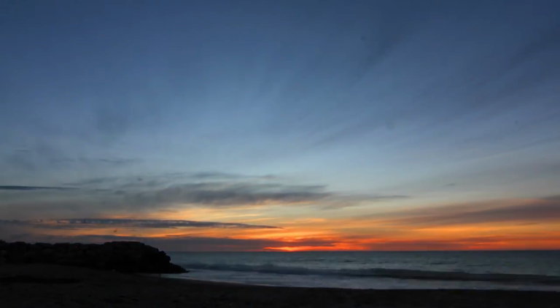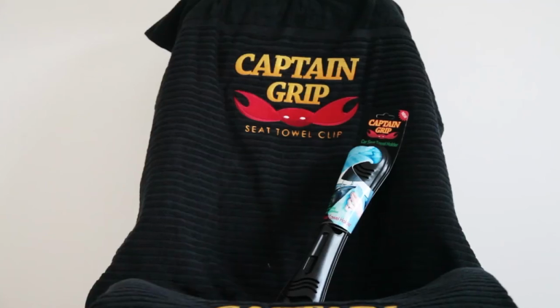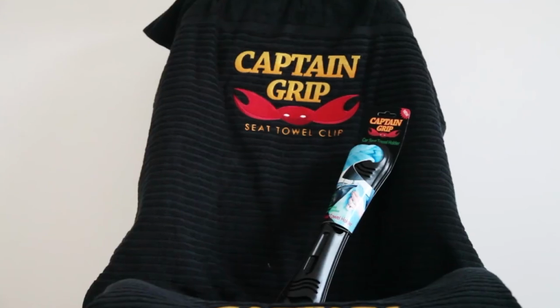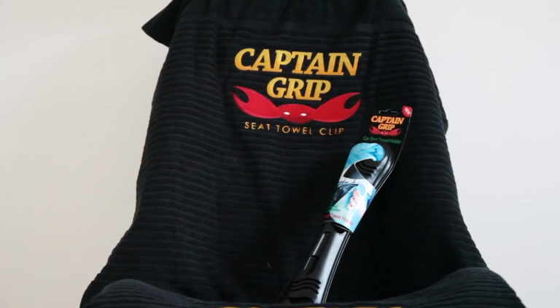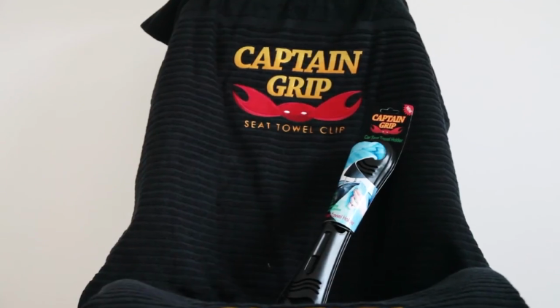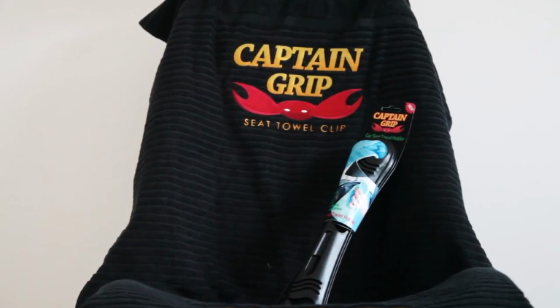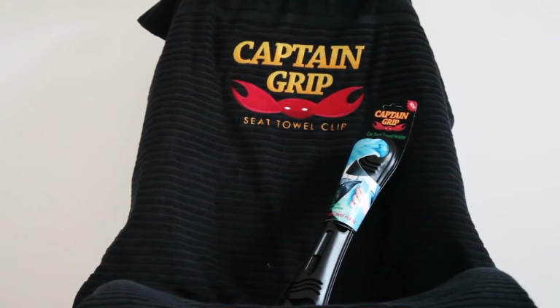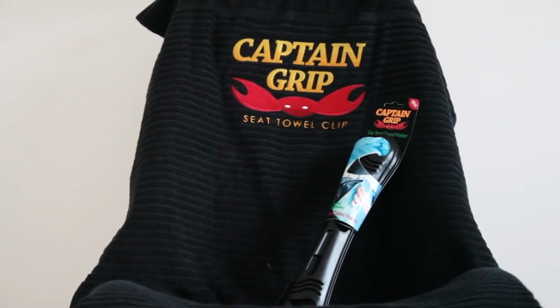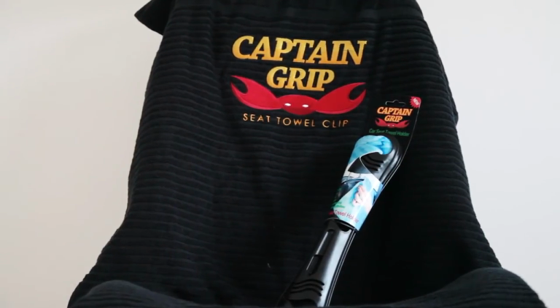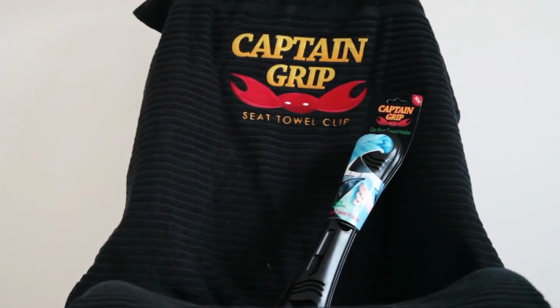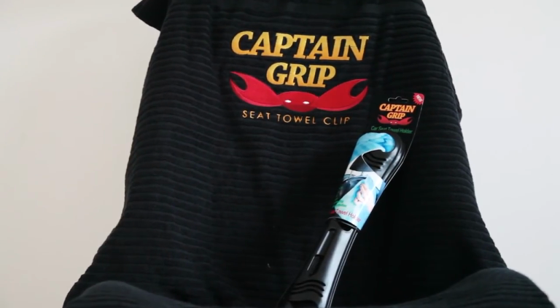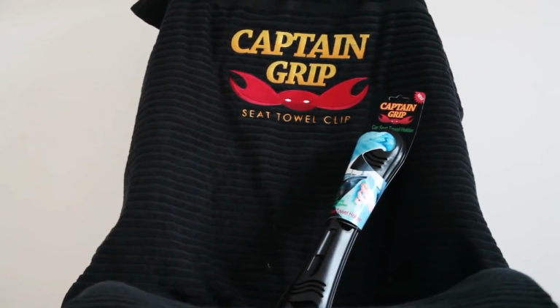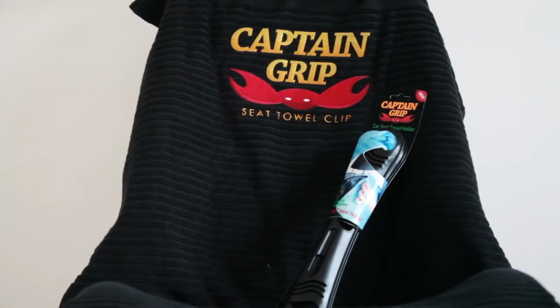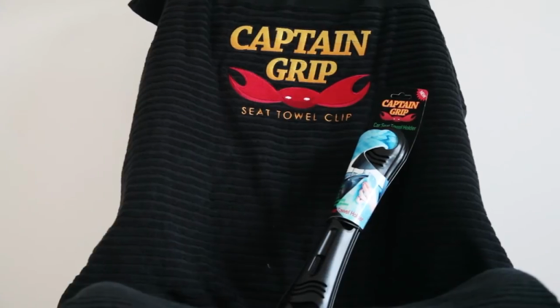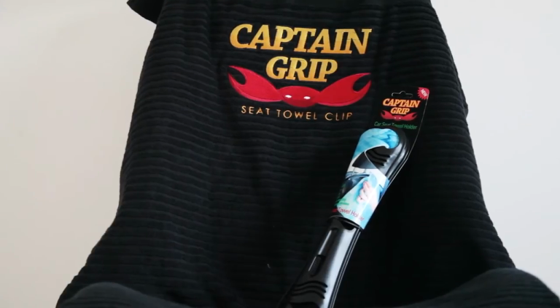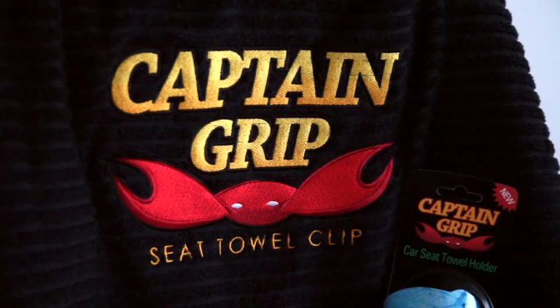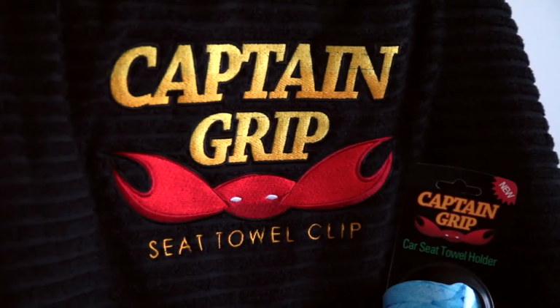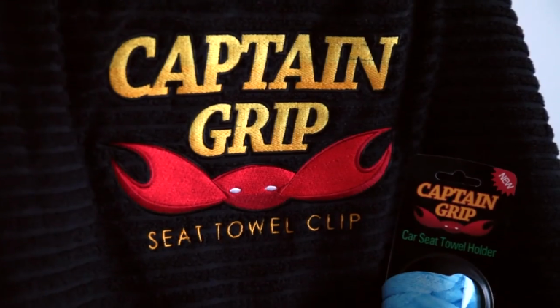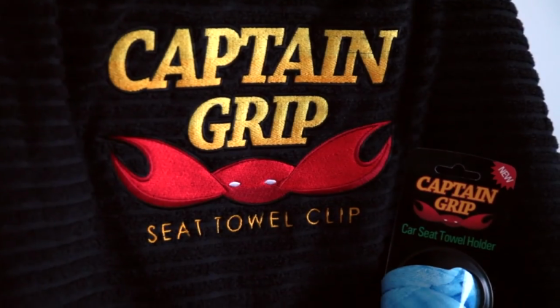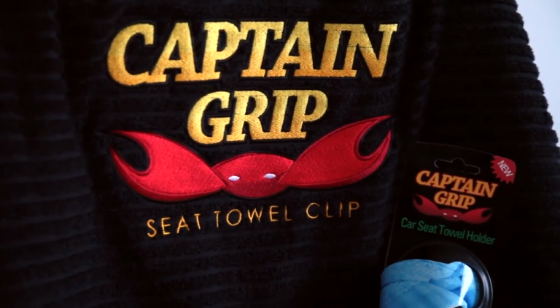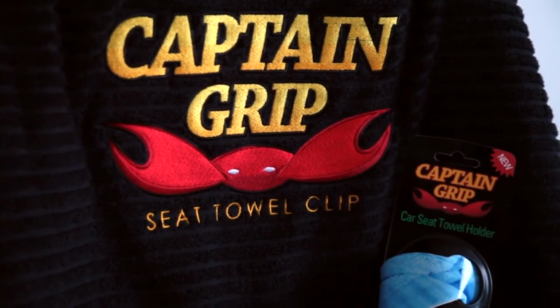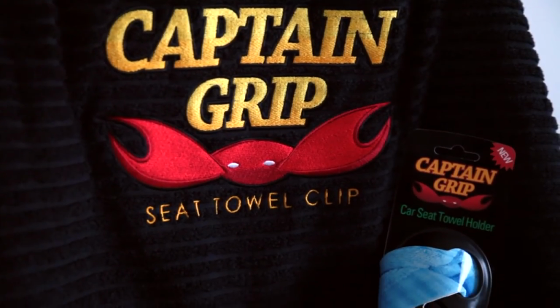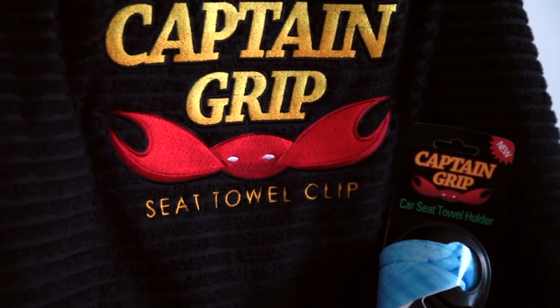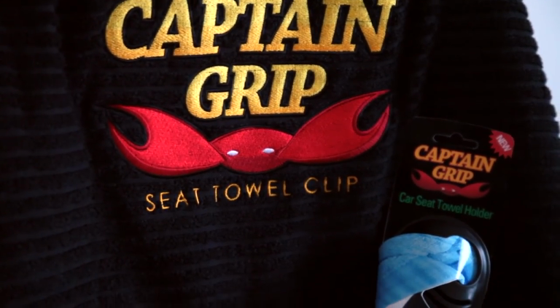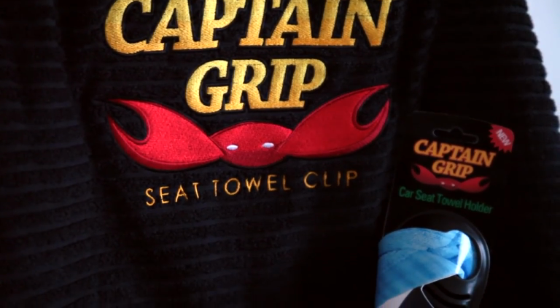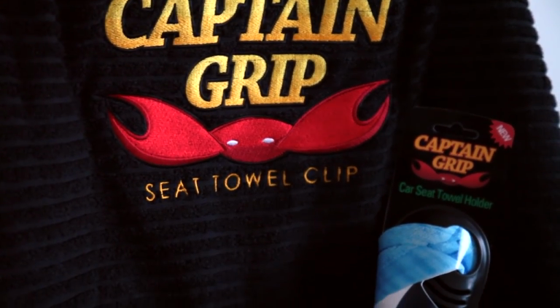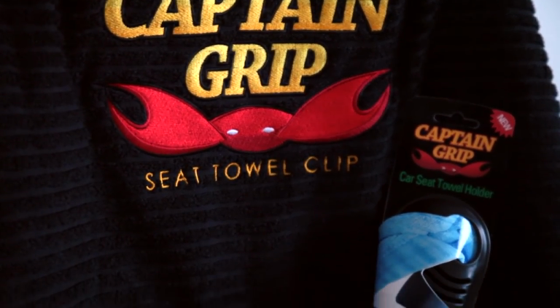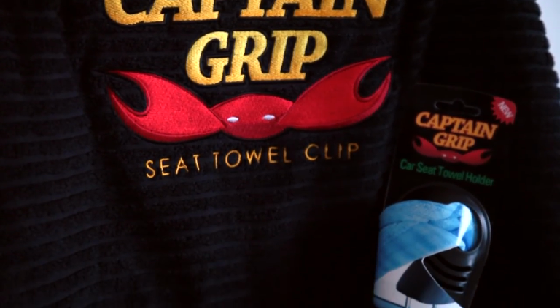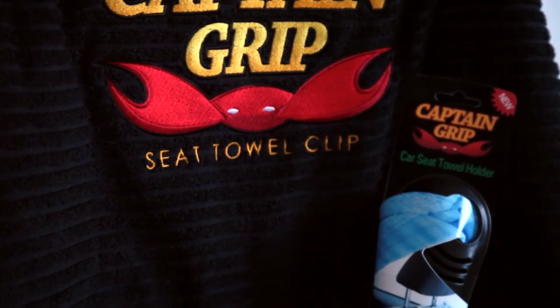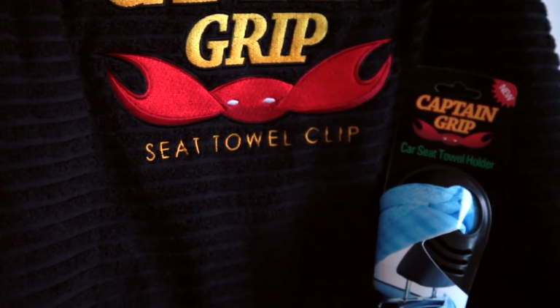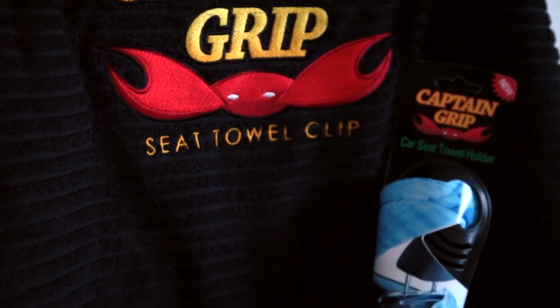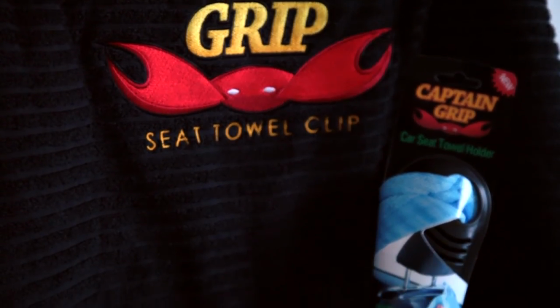Captain Grip, The Seat Towel Clip — the new way to protect your car seats.